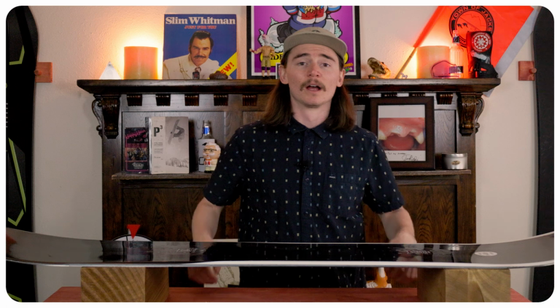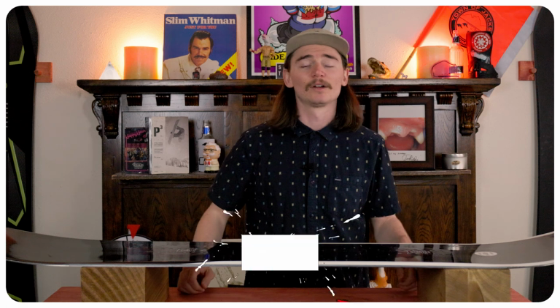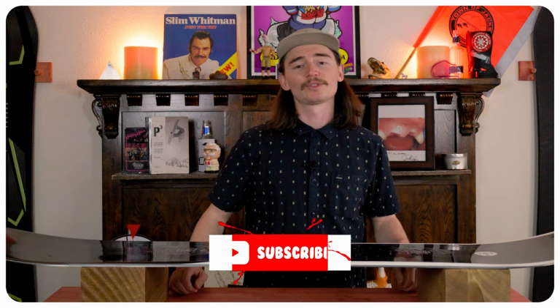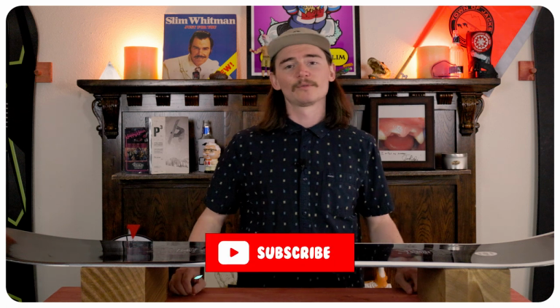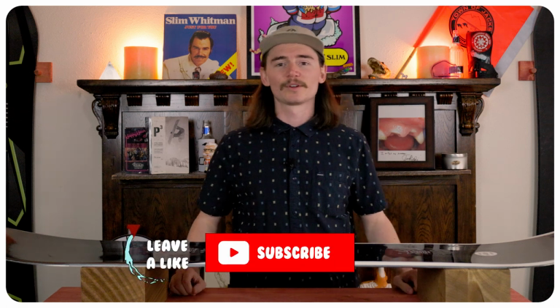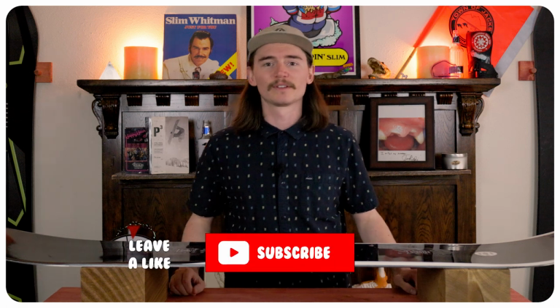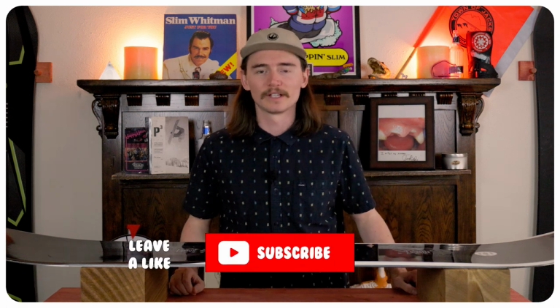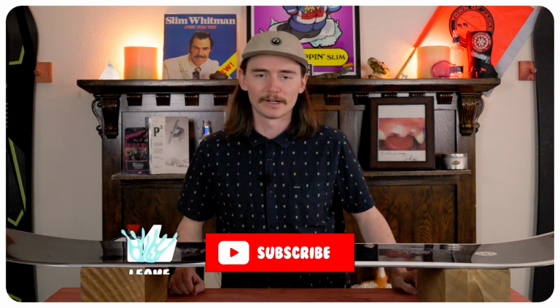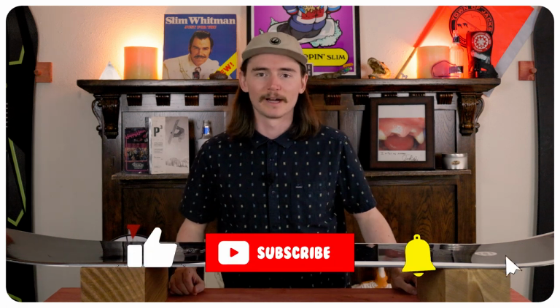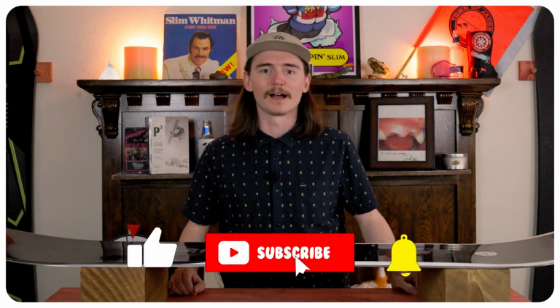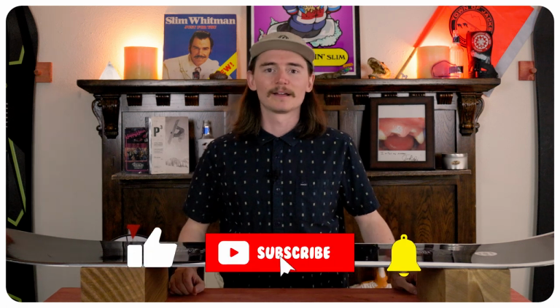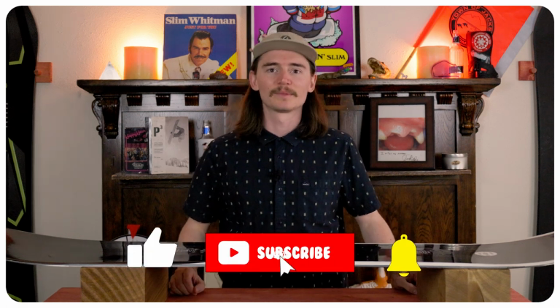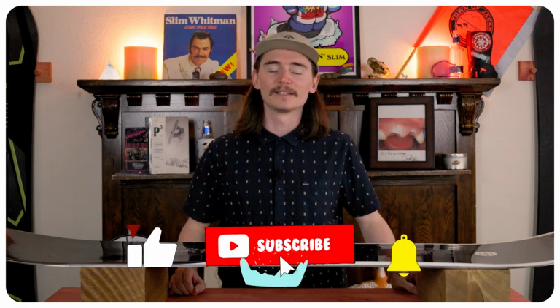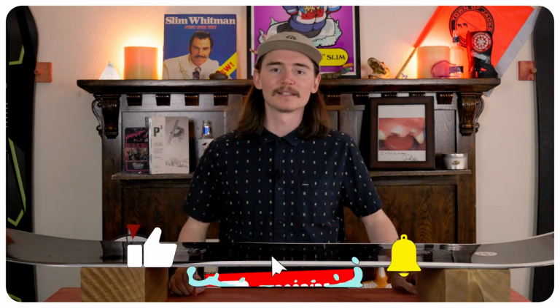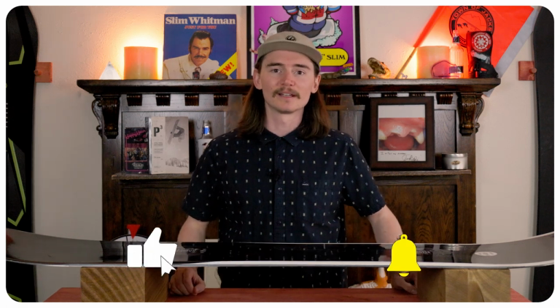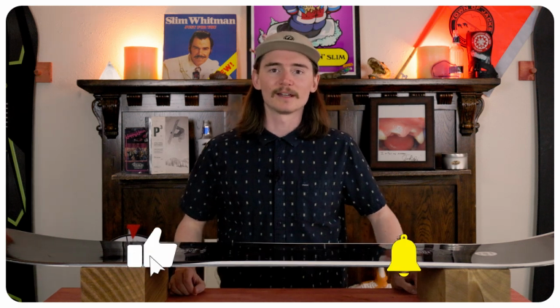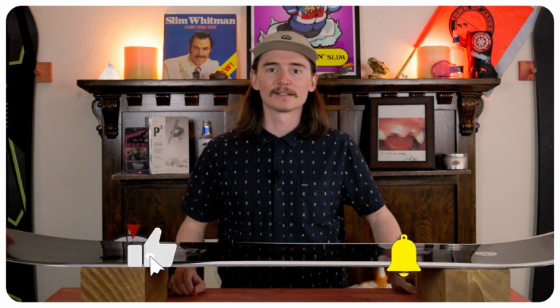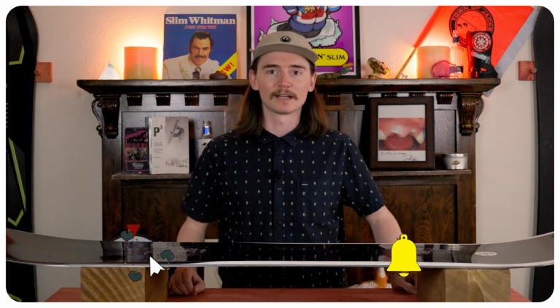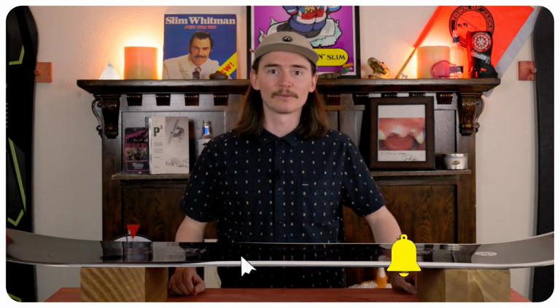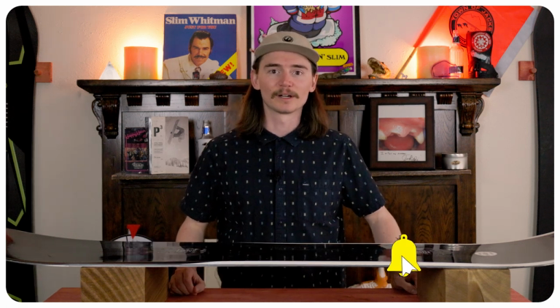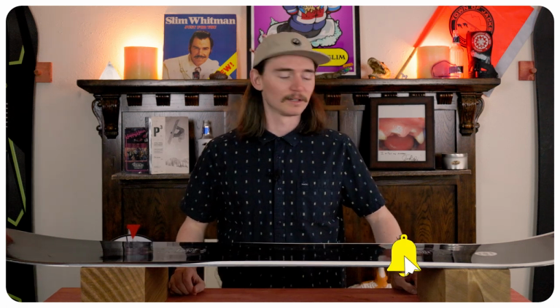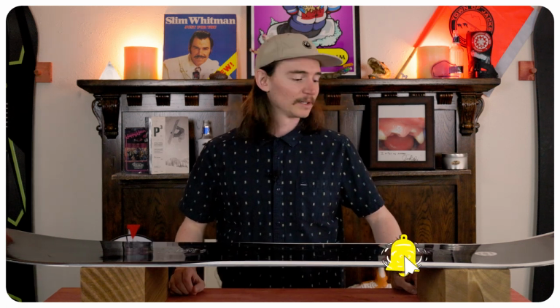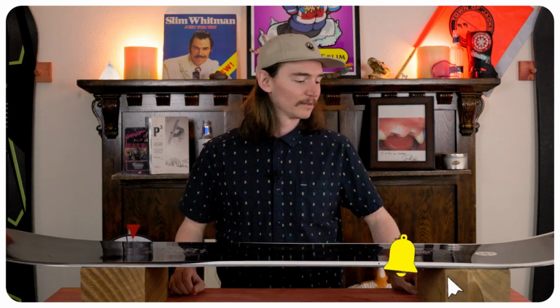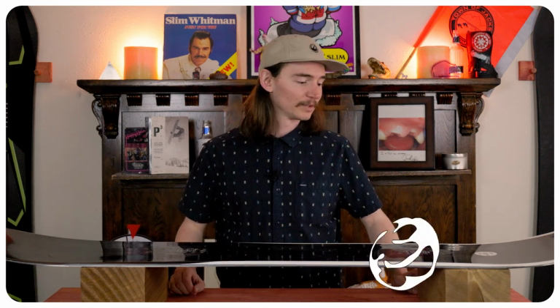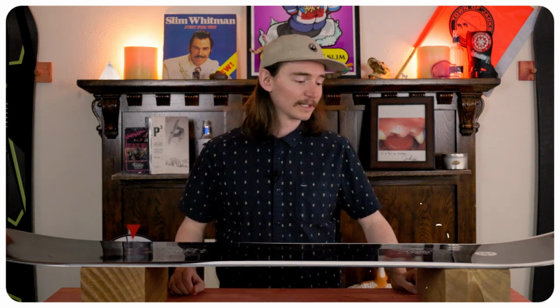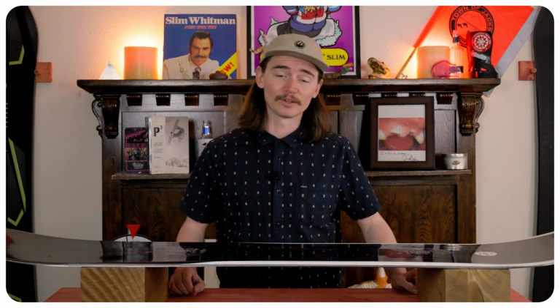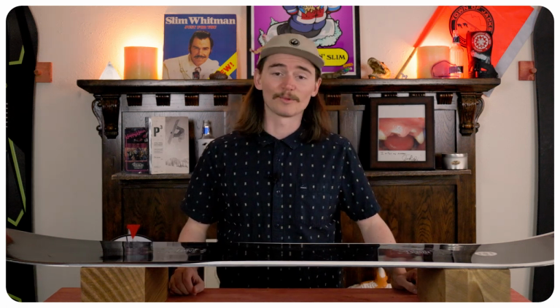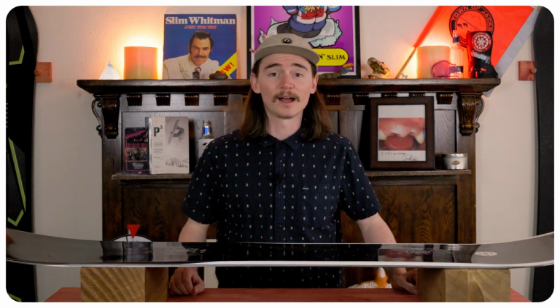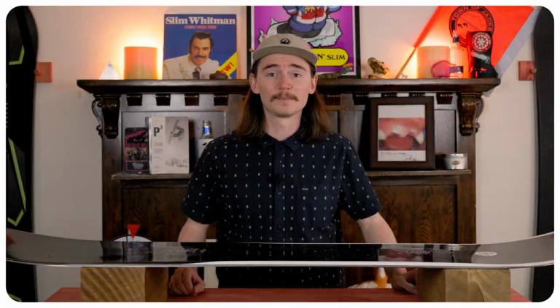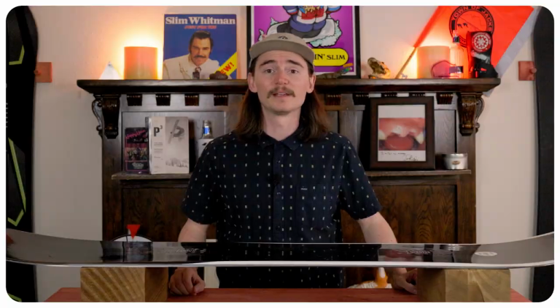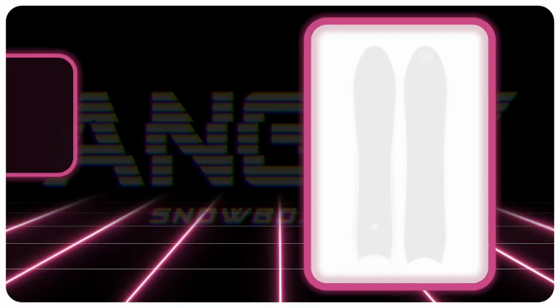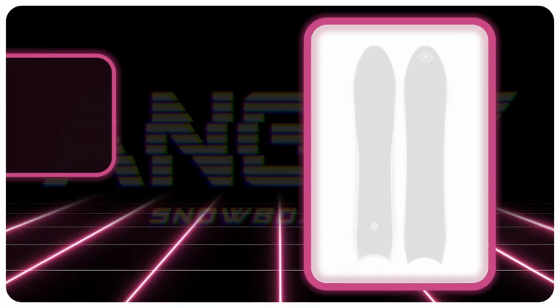Hello snowboarders of the internet. I am TC and today we are going to be reviewing the Ride Pseeker.